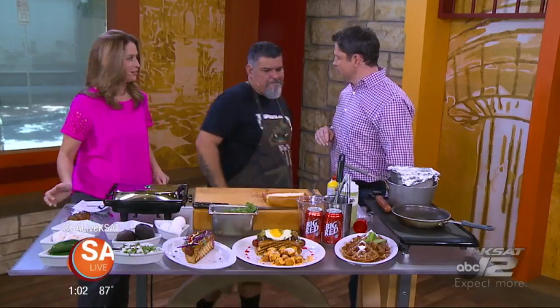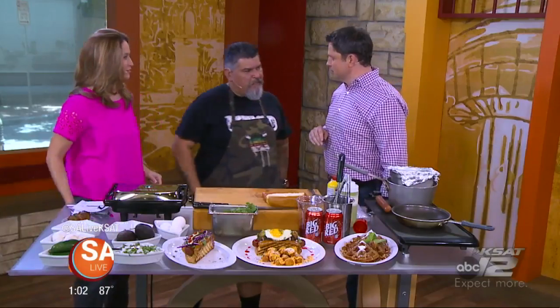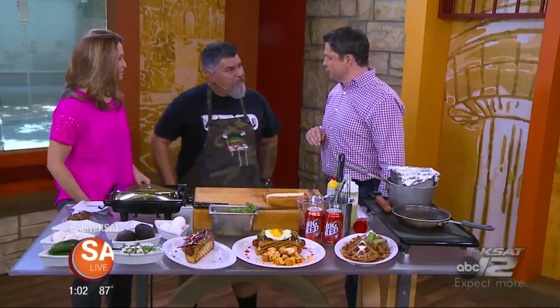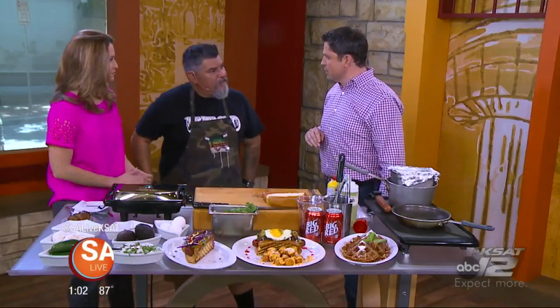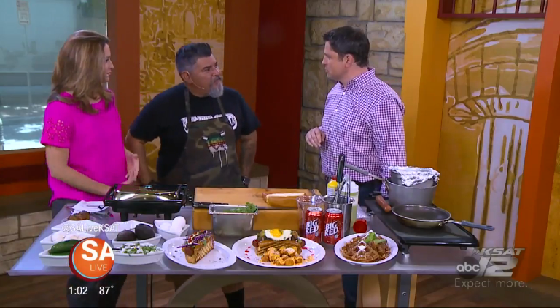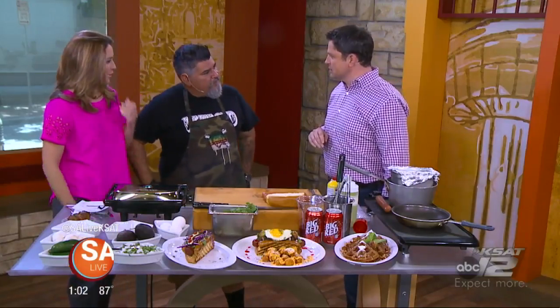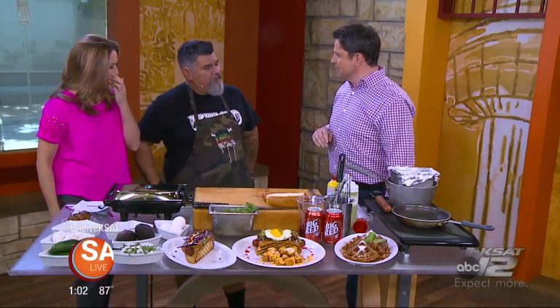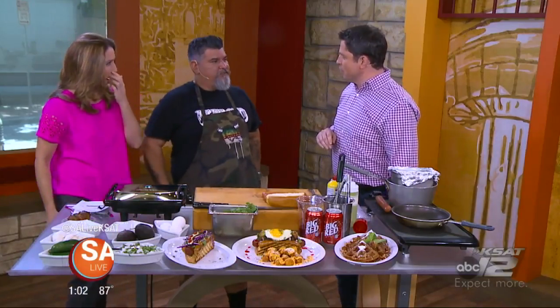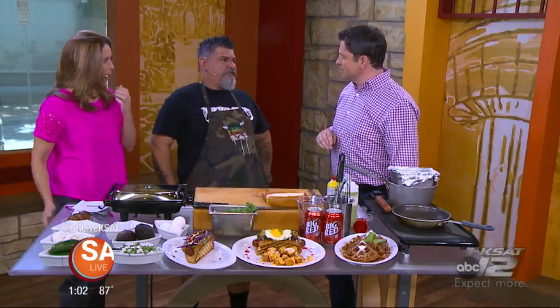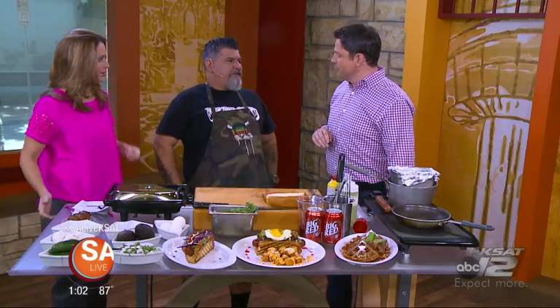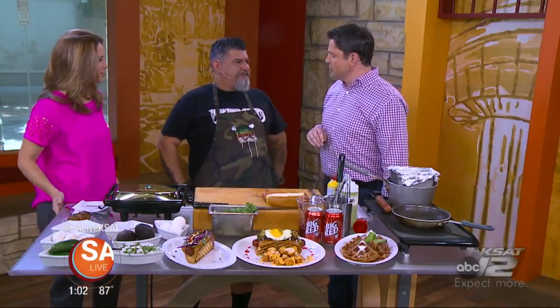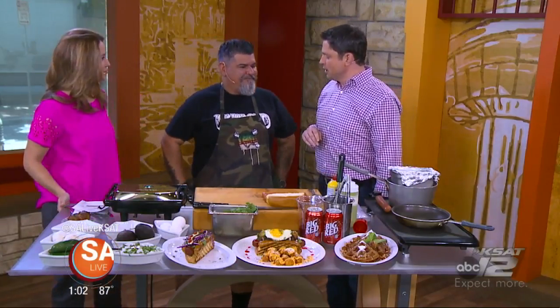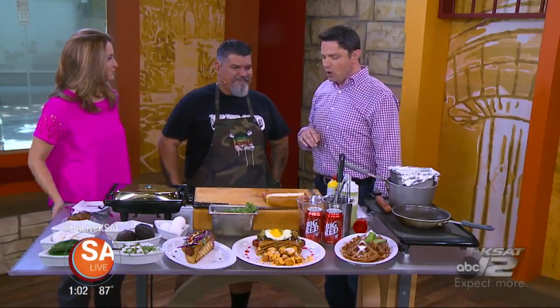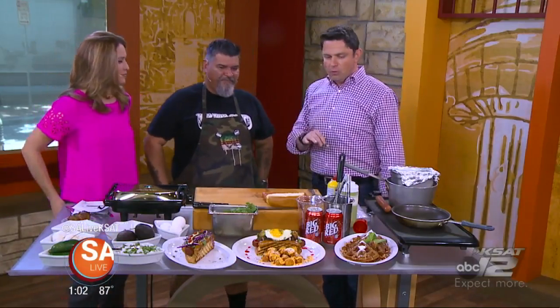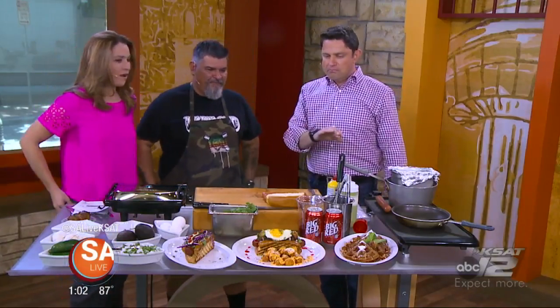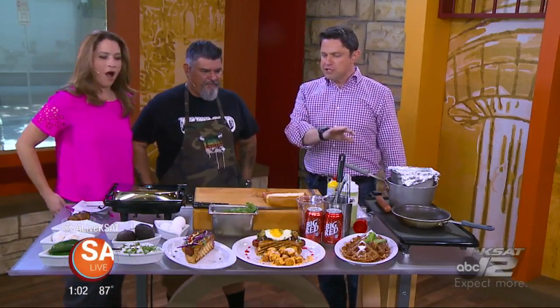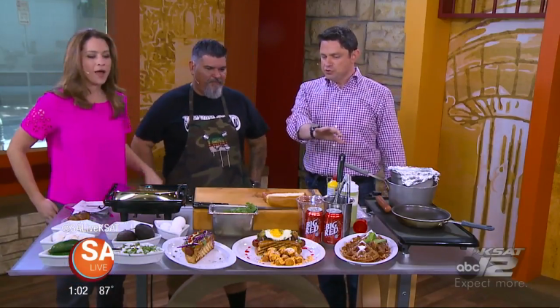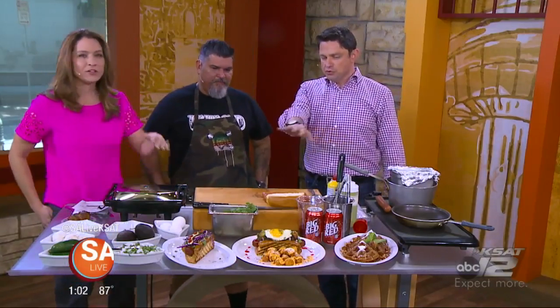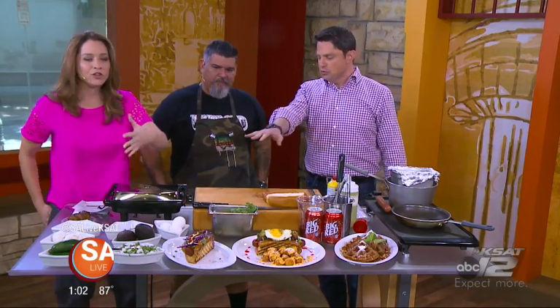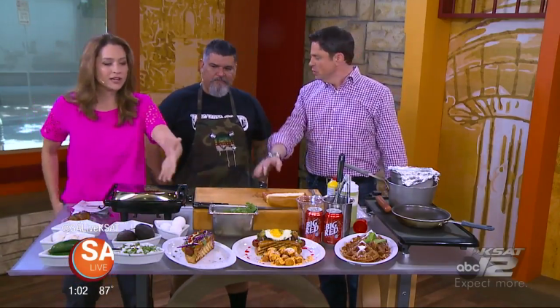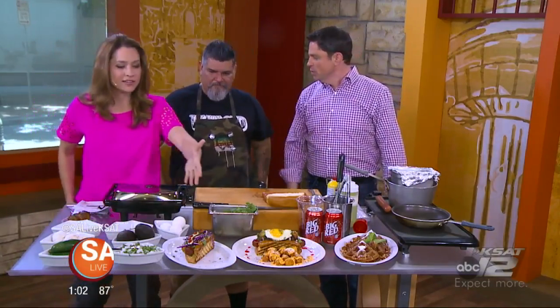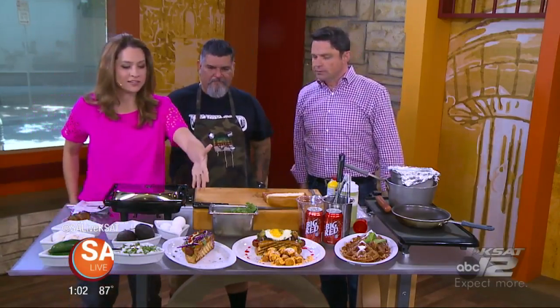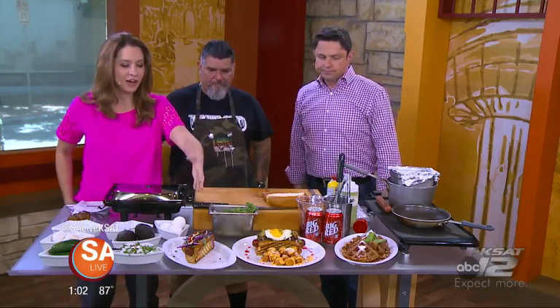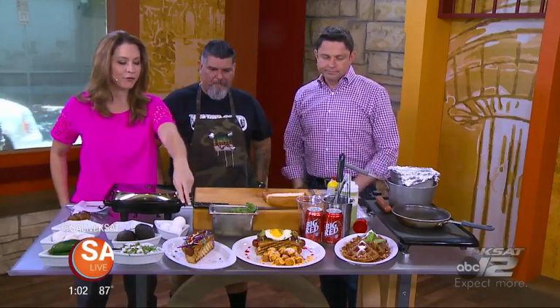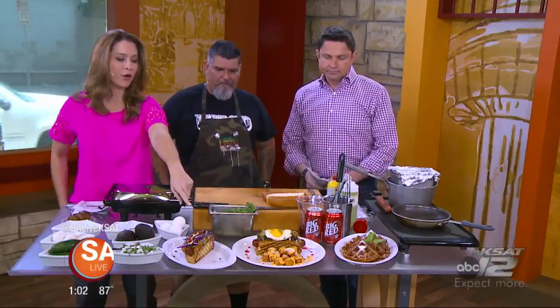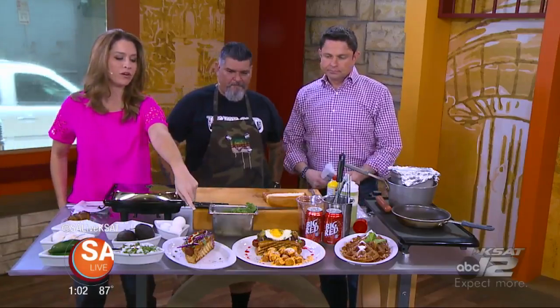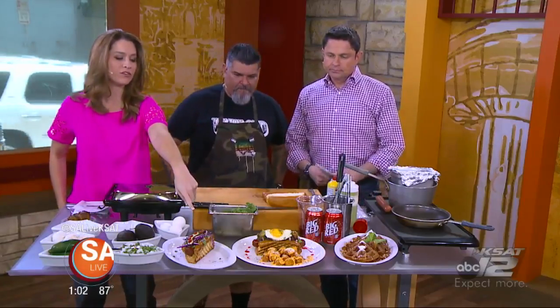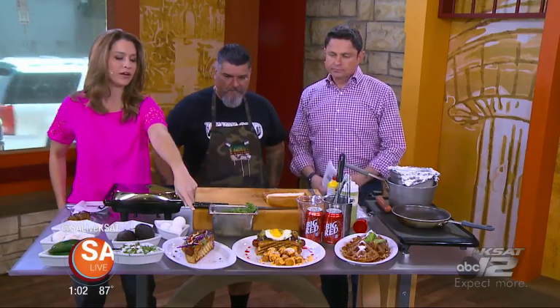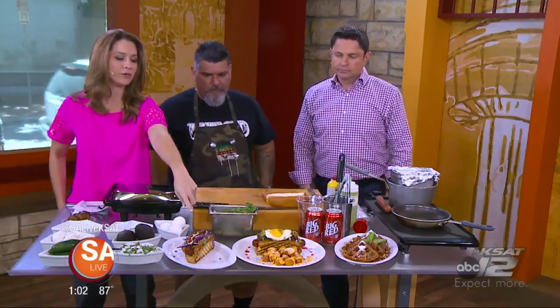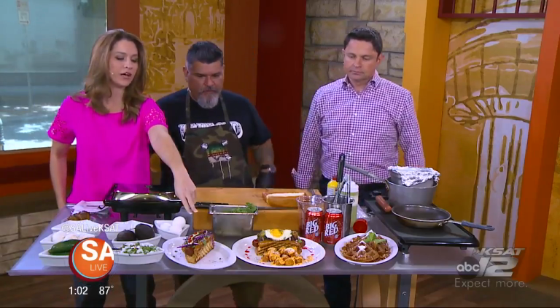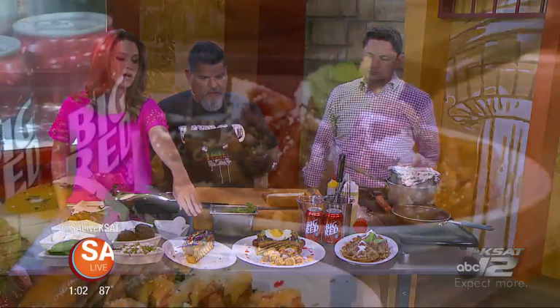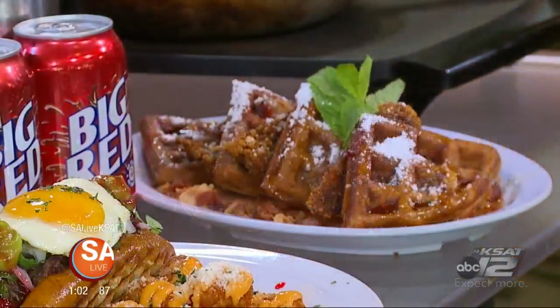Congratulations on your new restaurant. Thank you very much. West Avenue, and you've got a whole menu. I mean, look at this stuff. First of all, what is this right here? What is that one called?